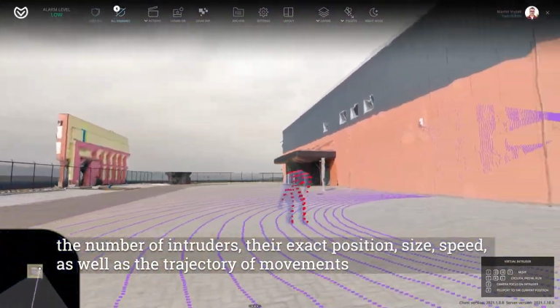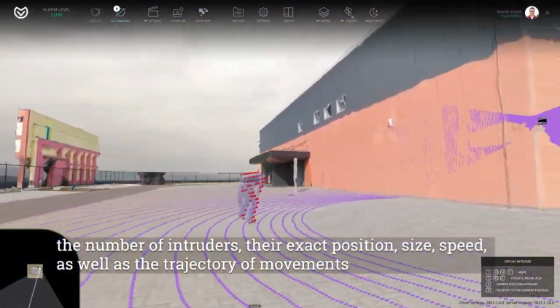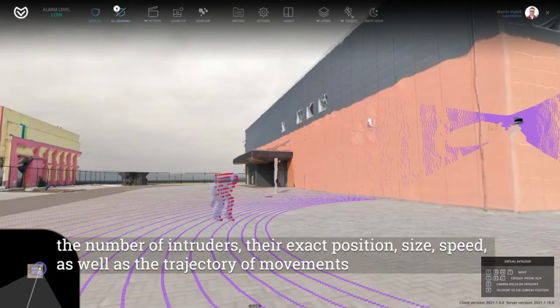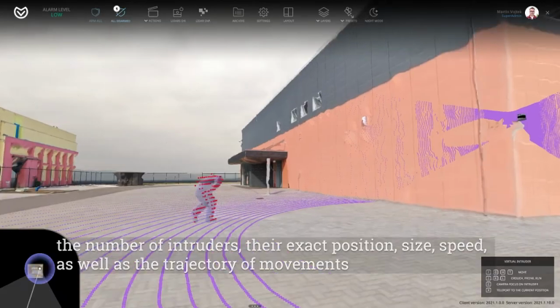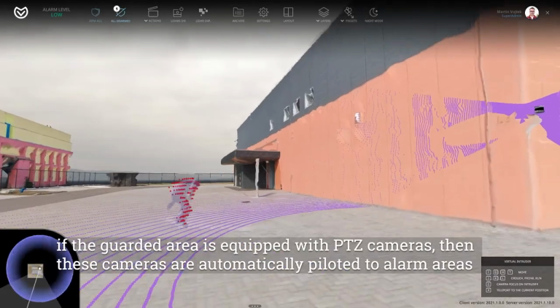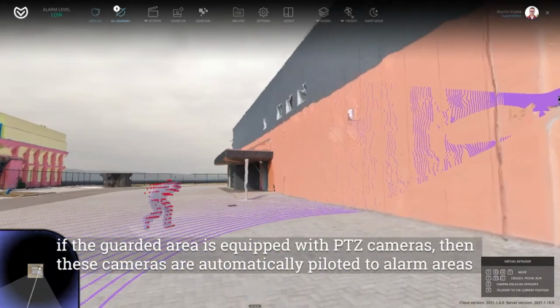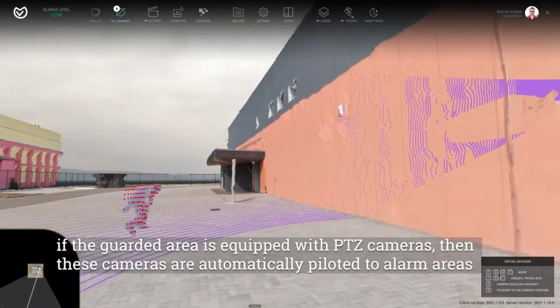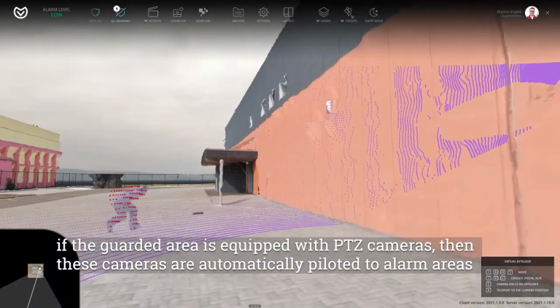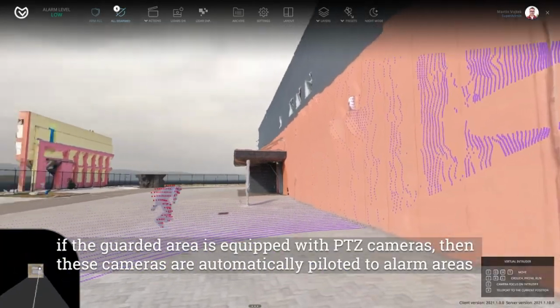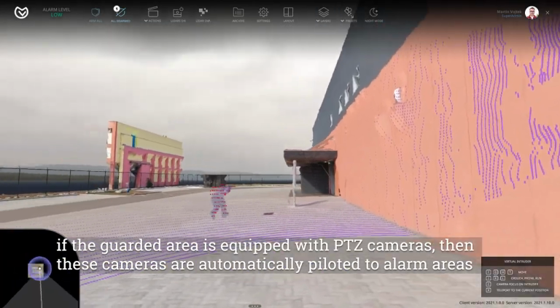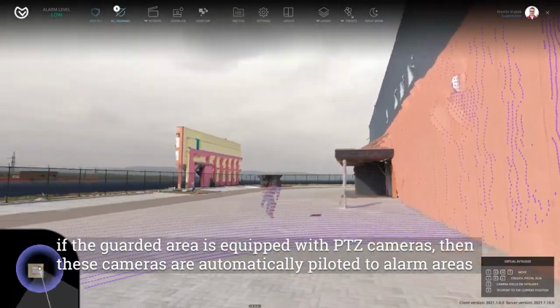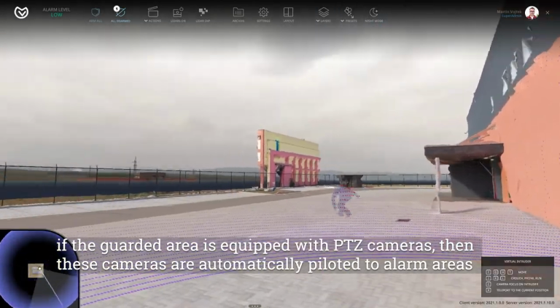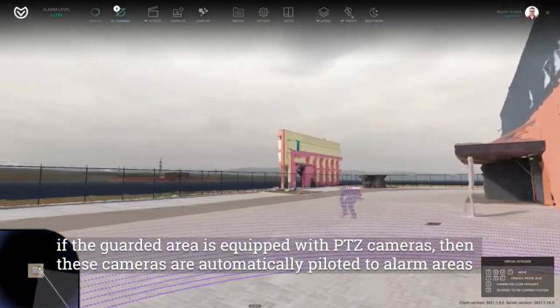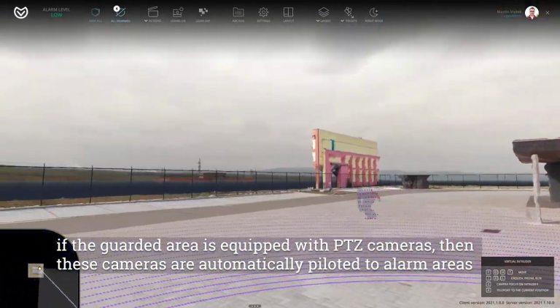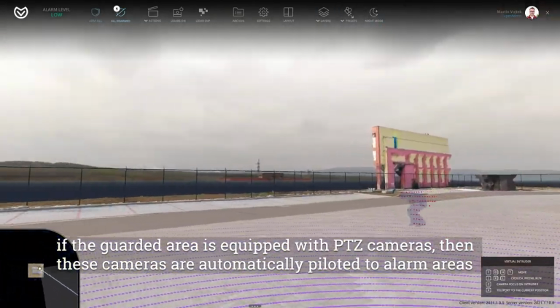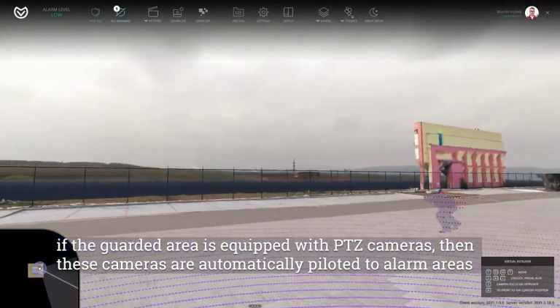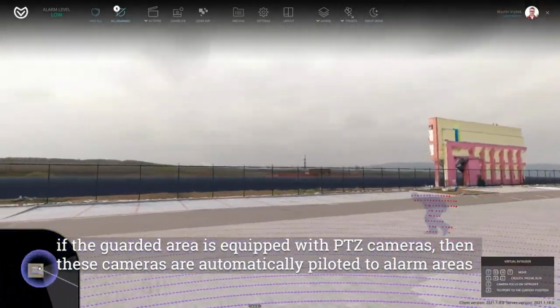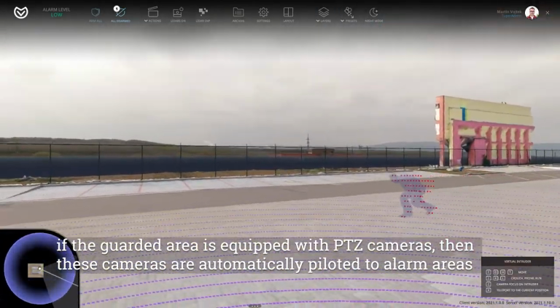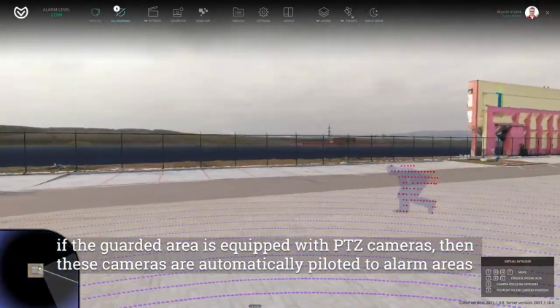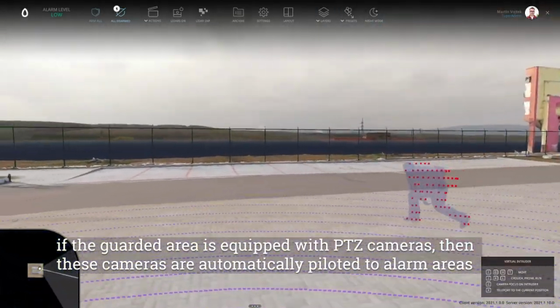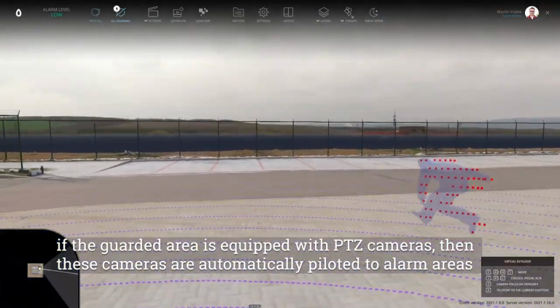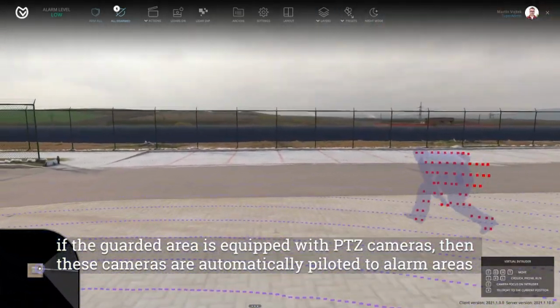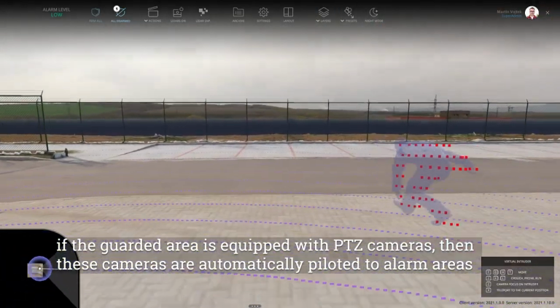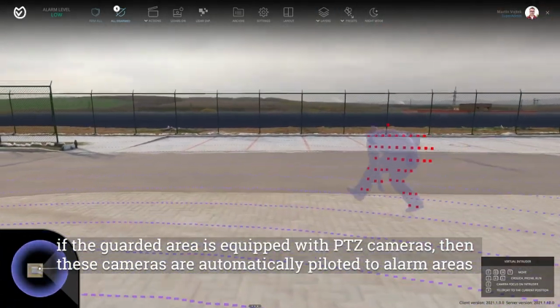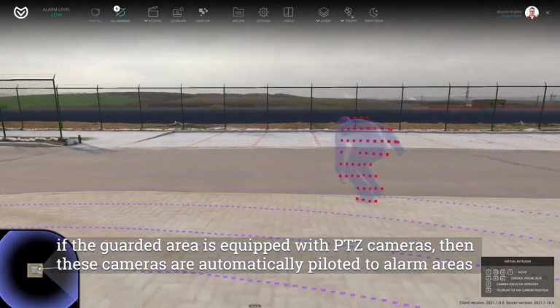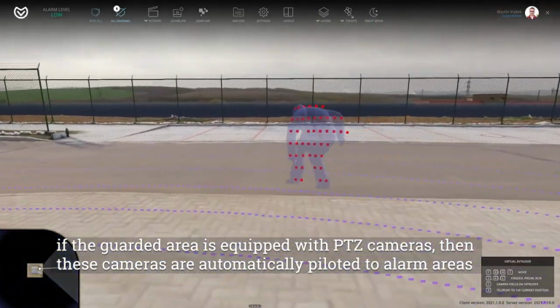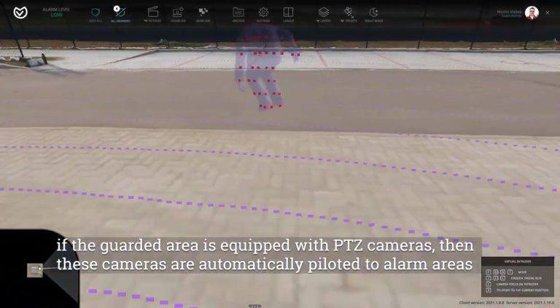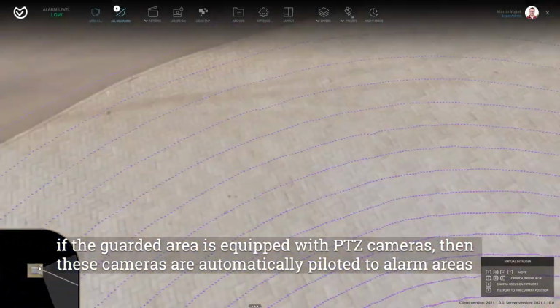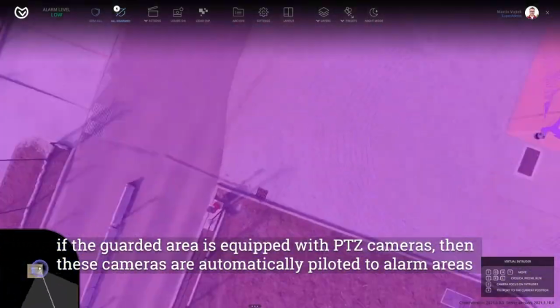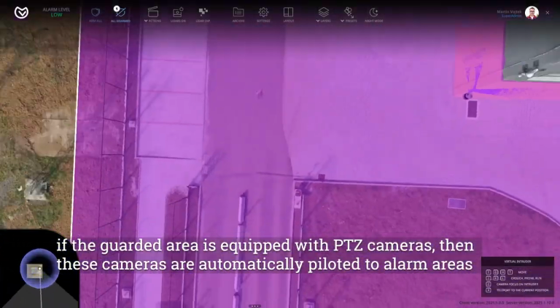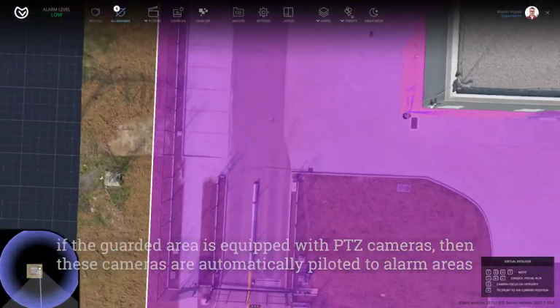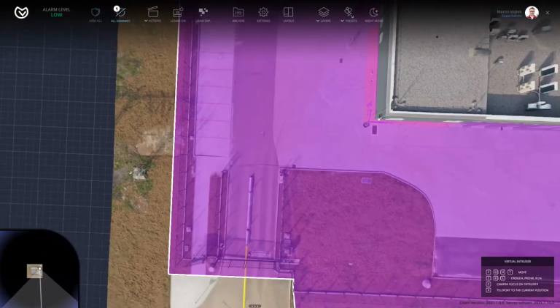If the guarded area is equipped with PTZ cameras, then these cameras are automatically piloted to alarm areas.